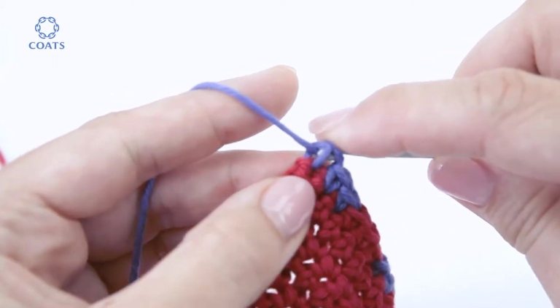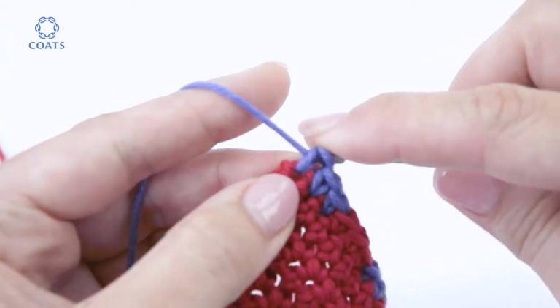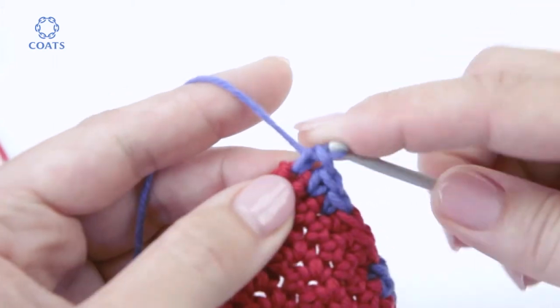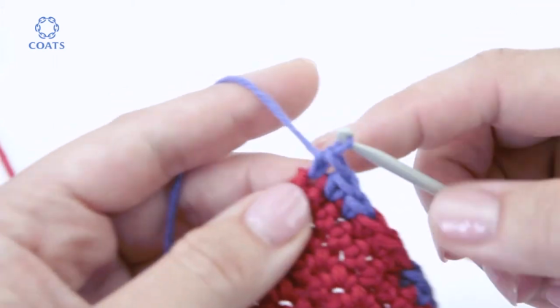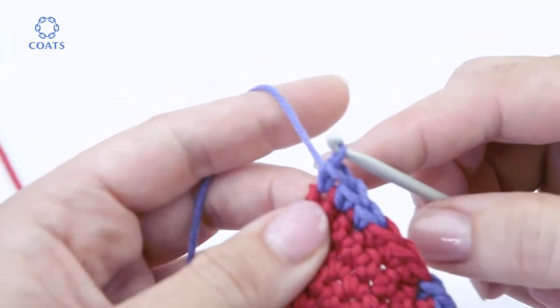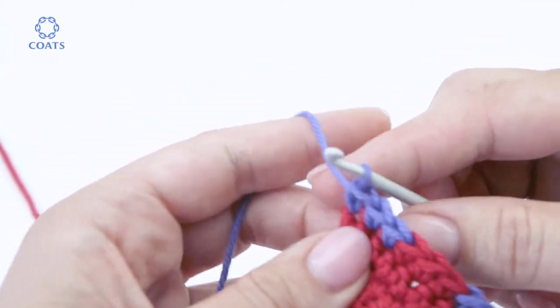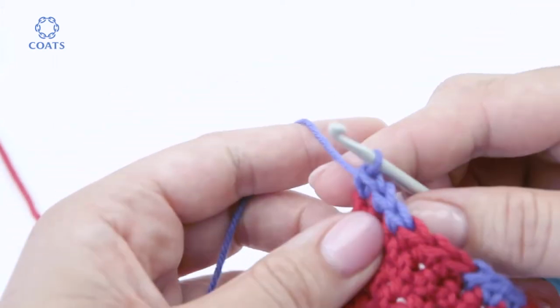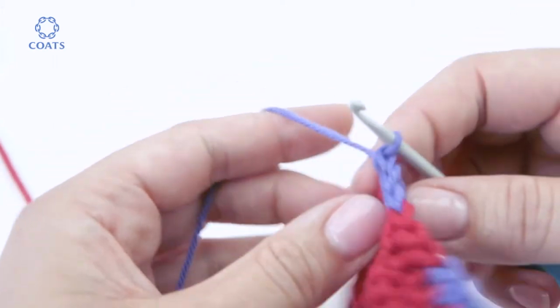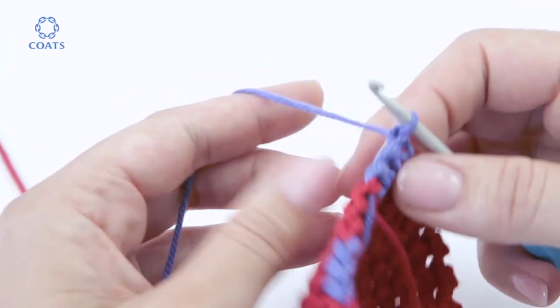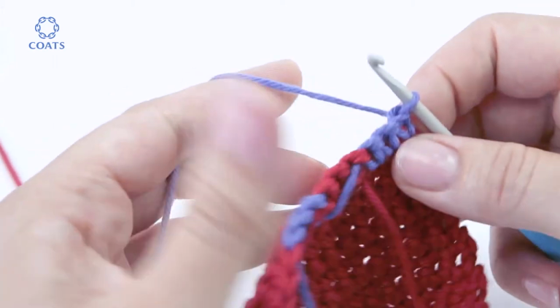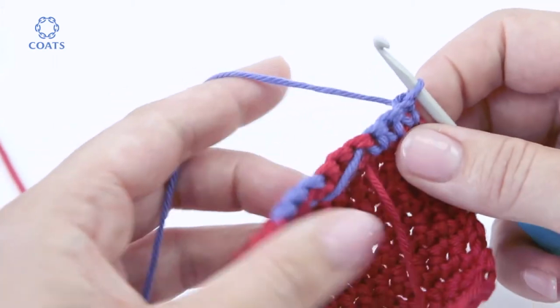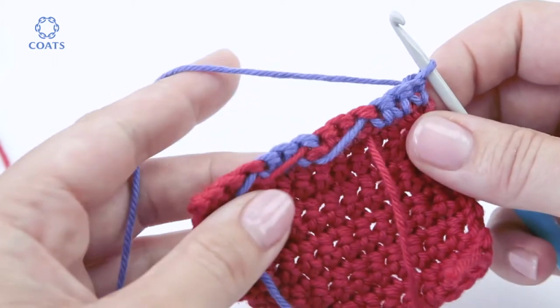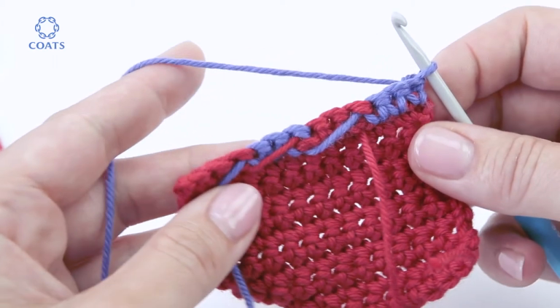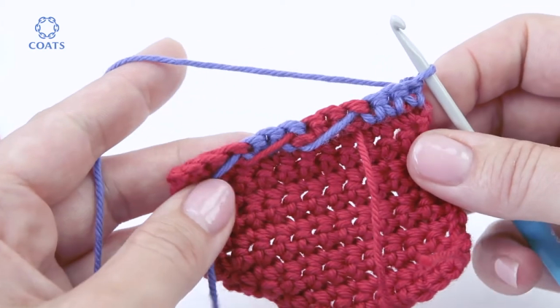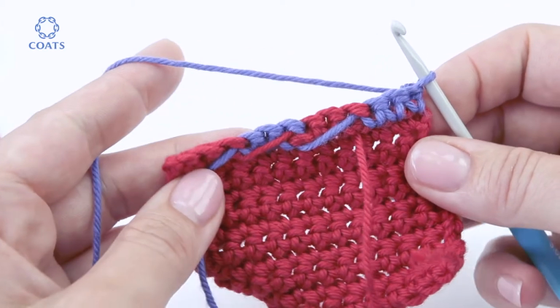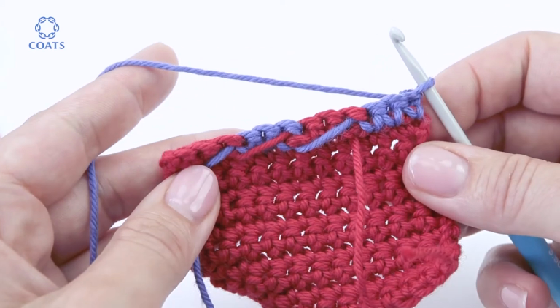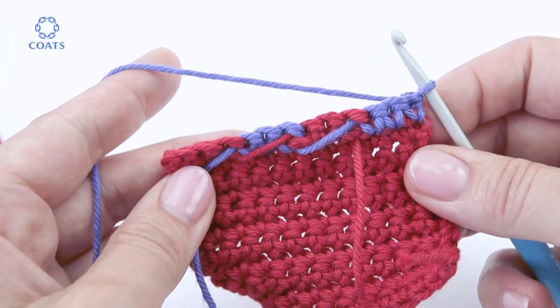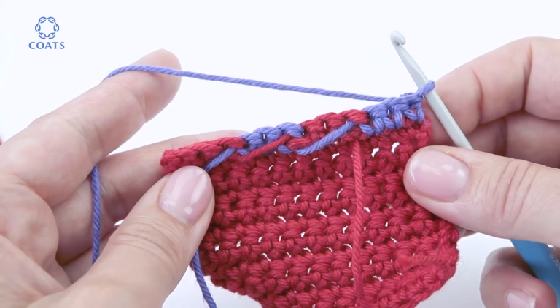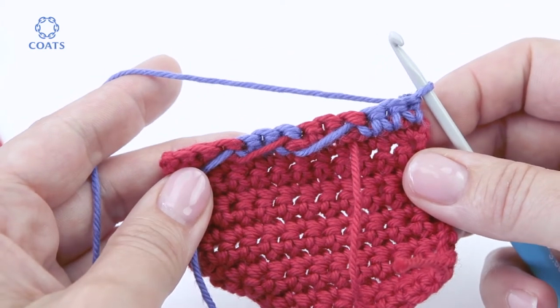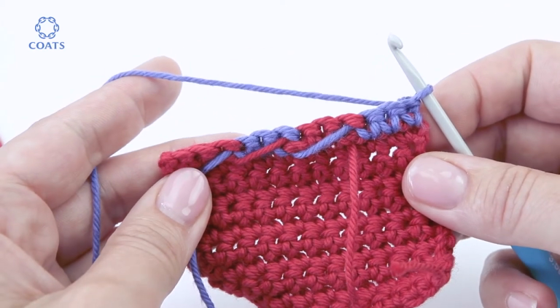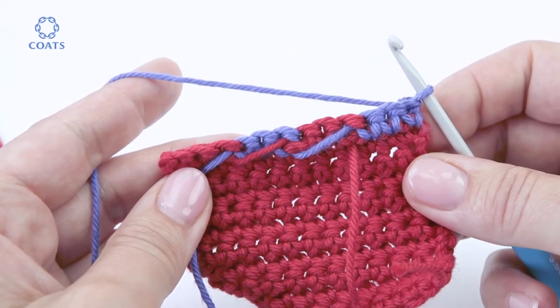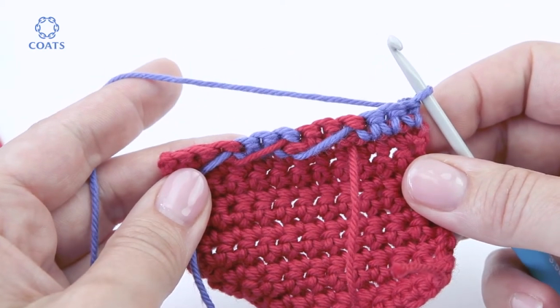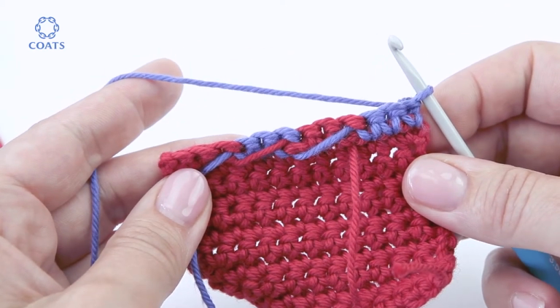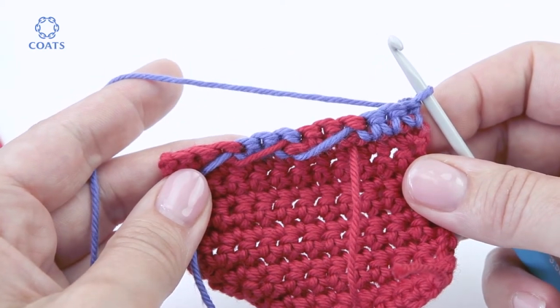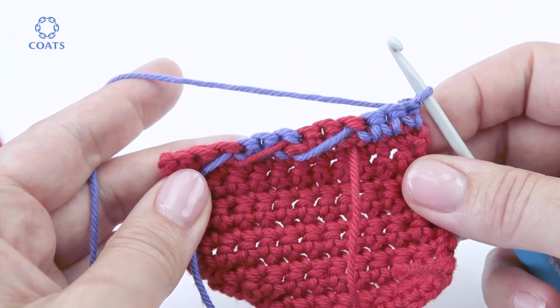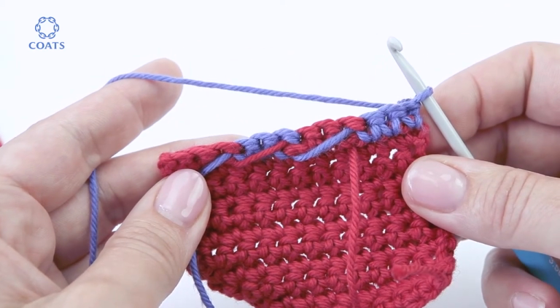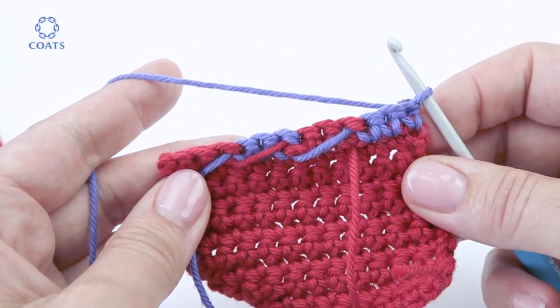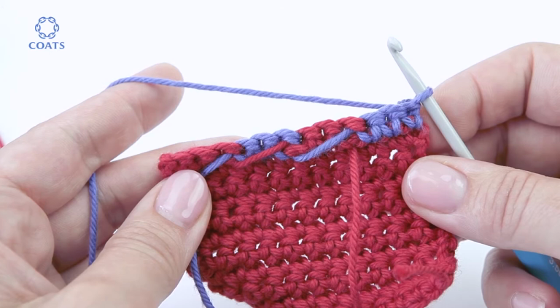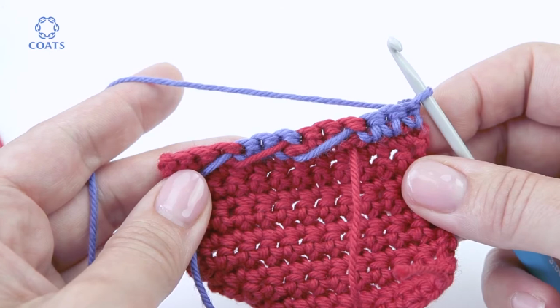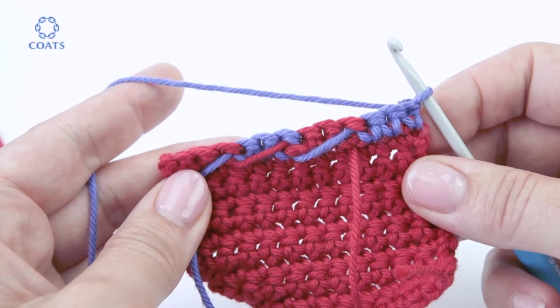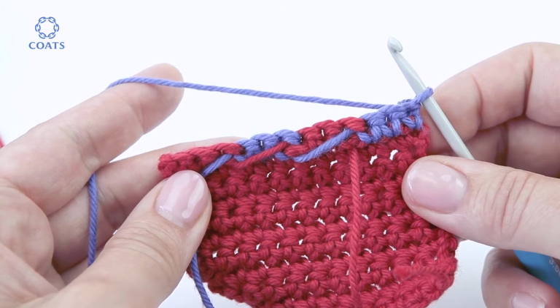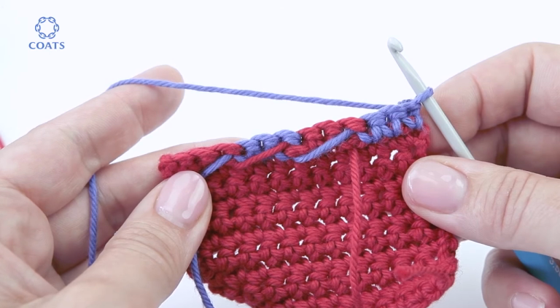Turn it over to show the back of the work — you'll see the yarns are stranded across the reverse of the work.